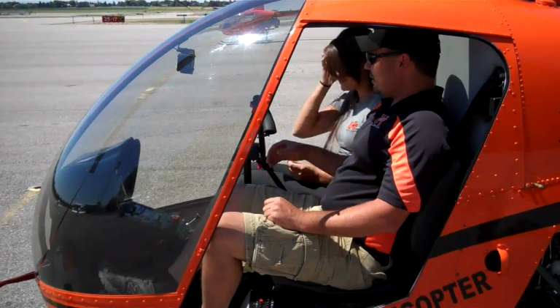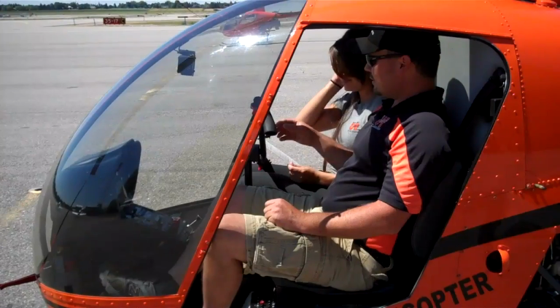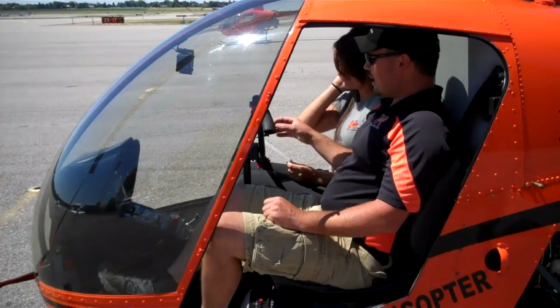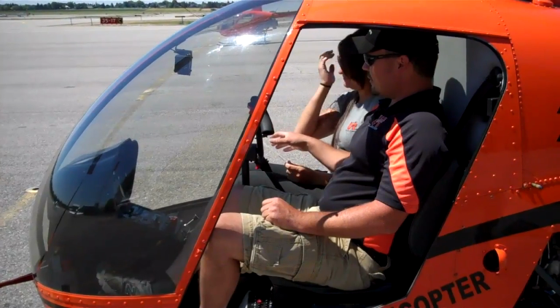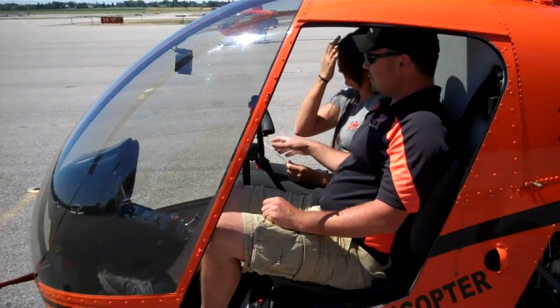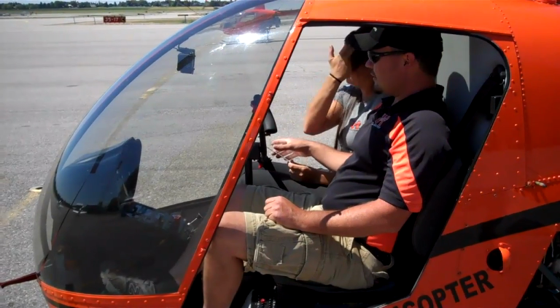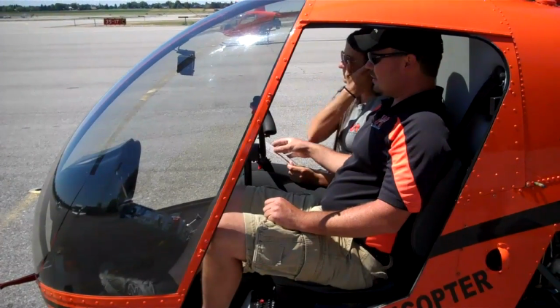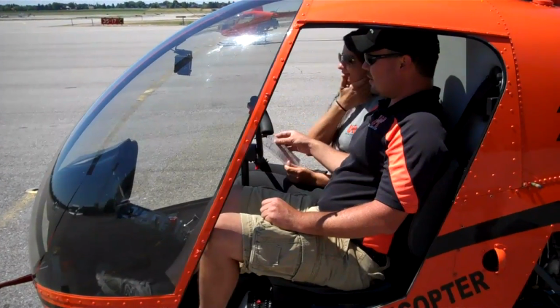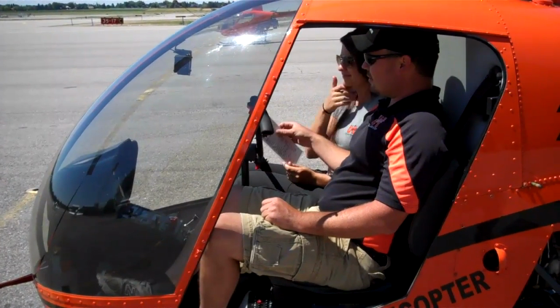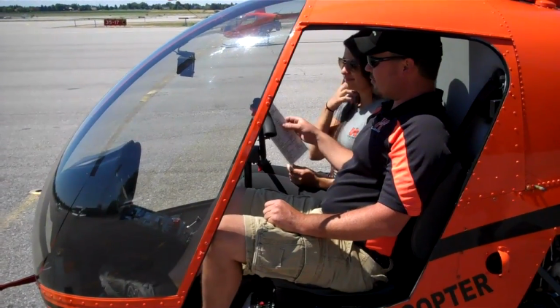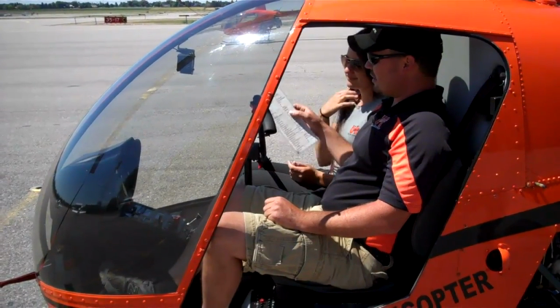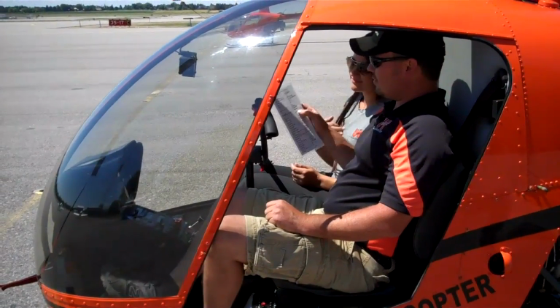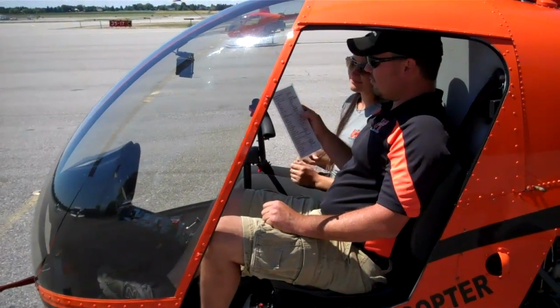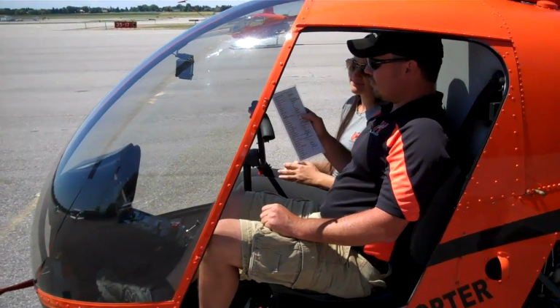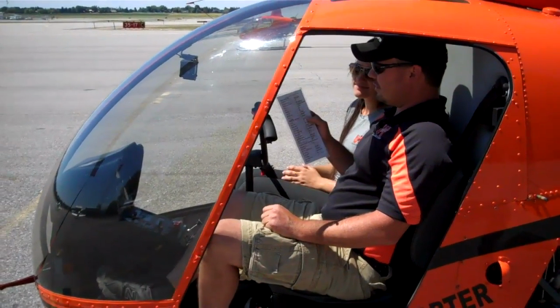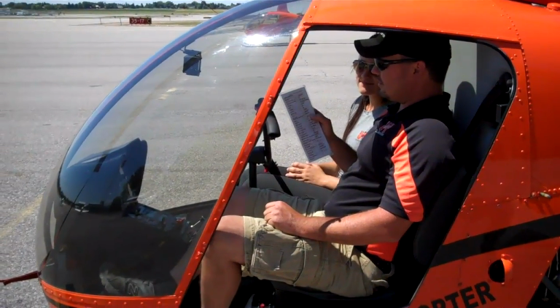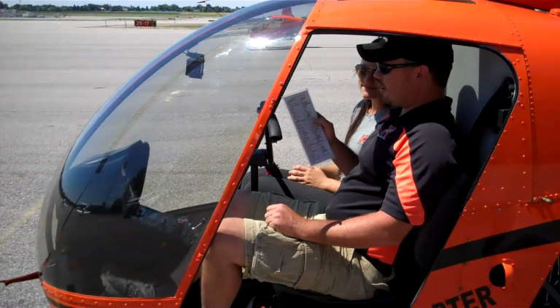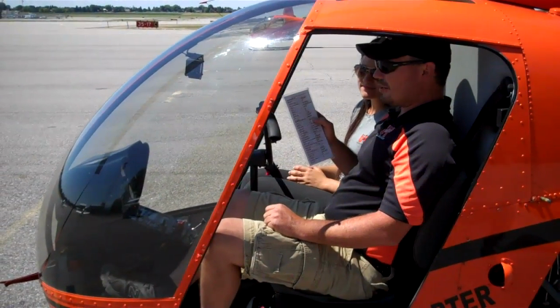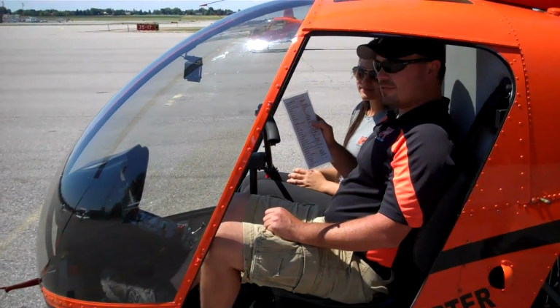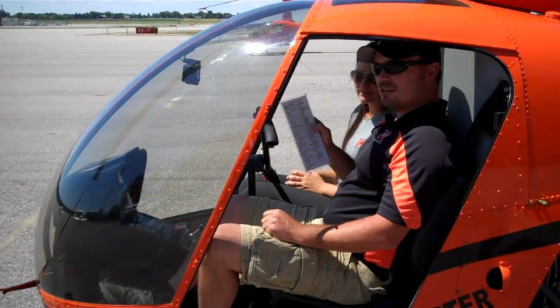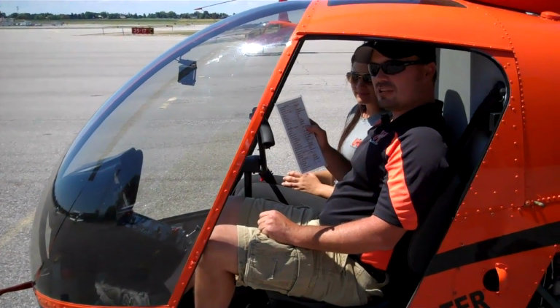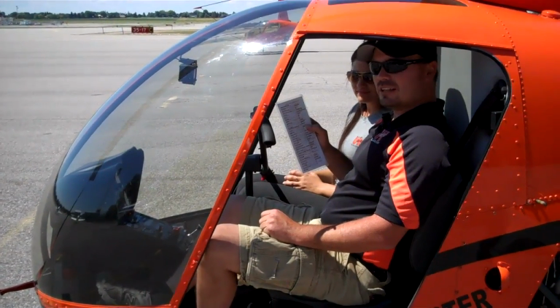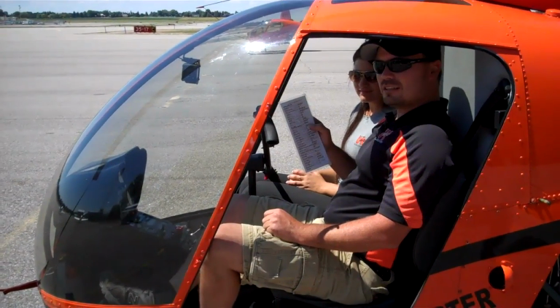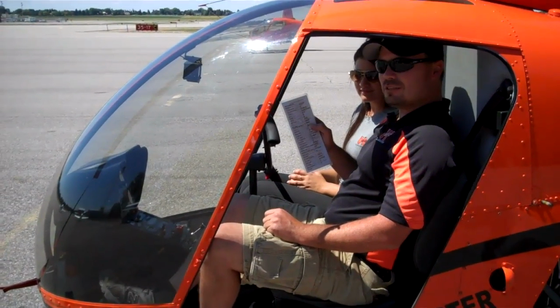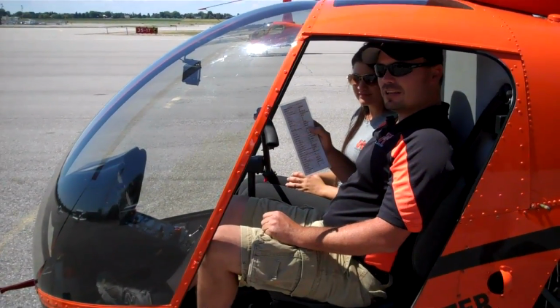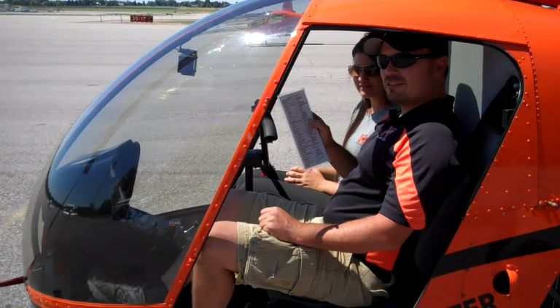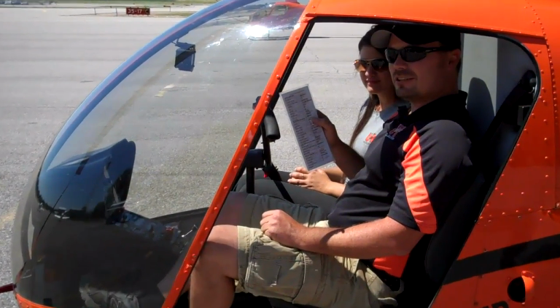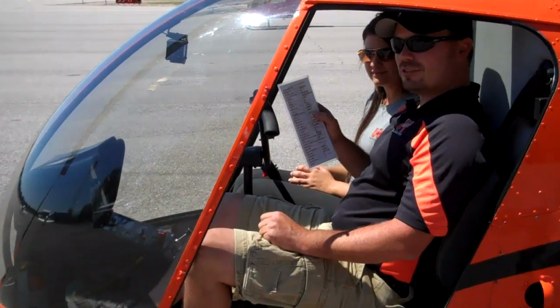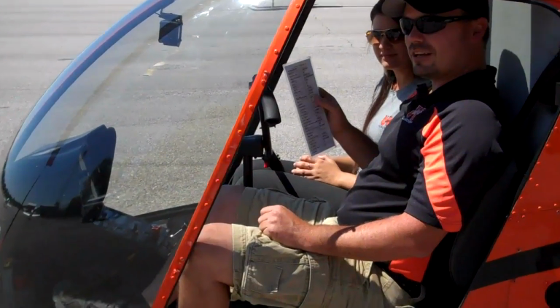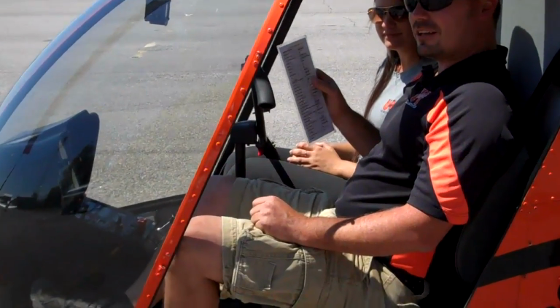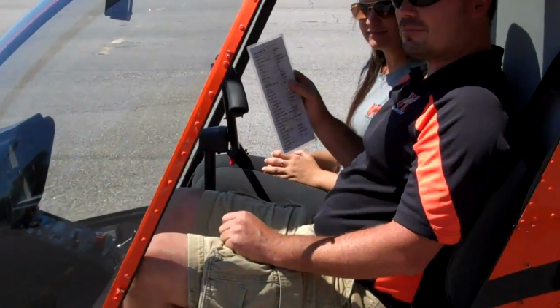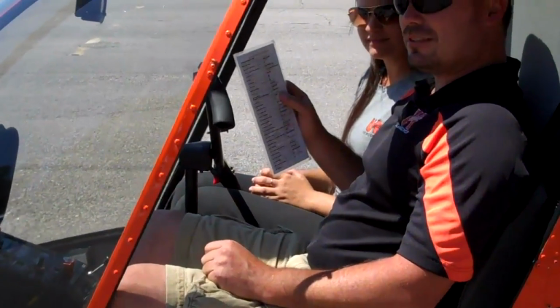This is the R22 start and run-up checklist that we have here at Utah Helicopter.